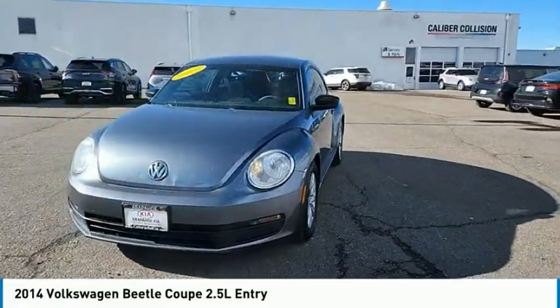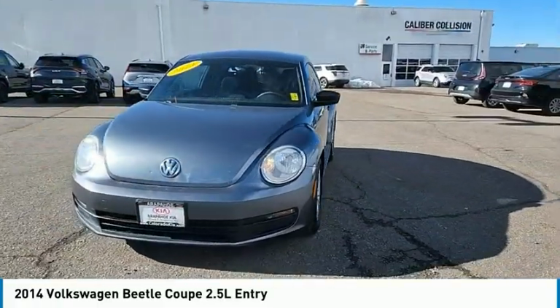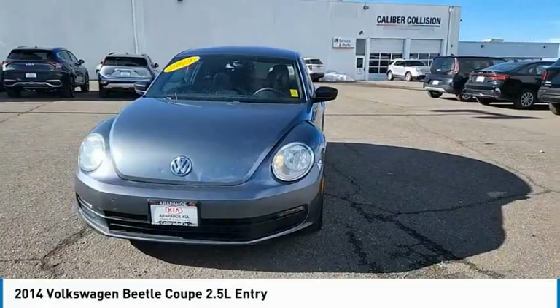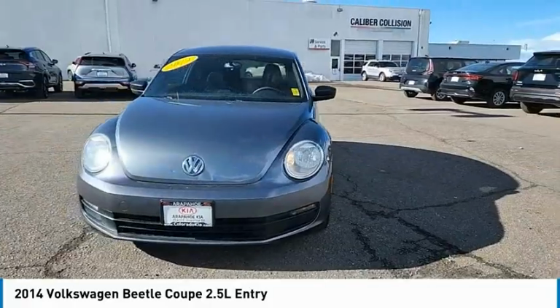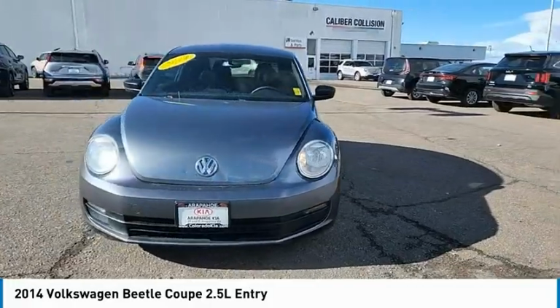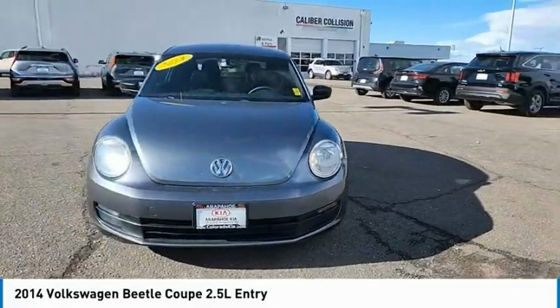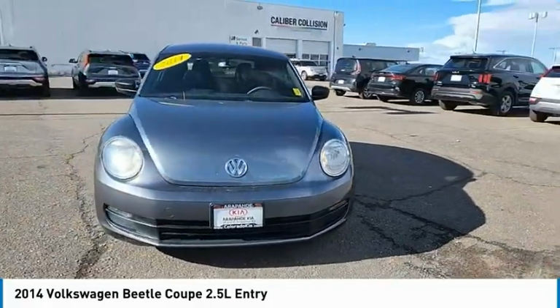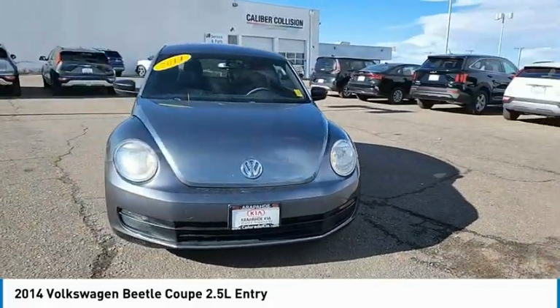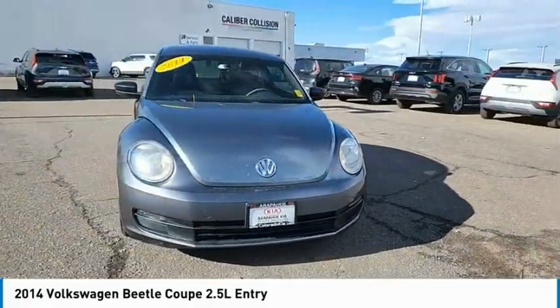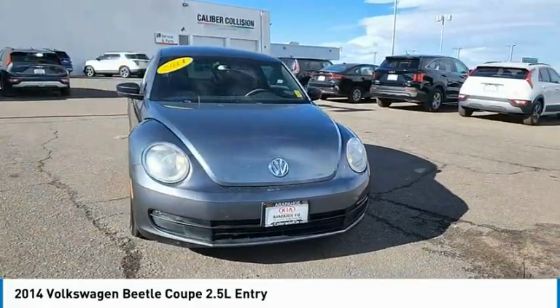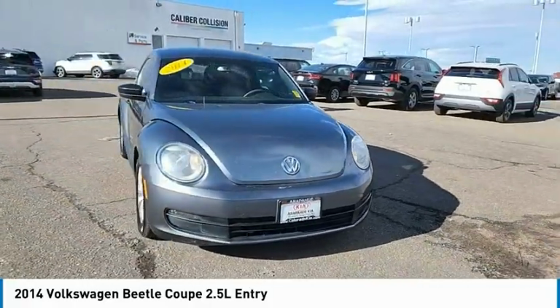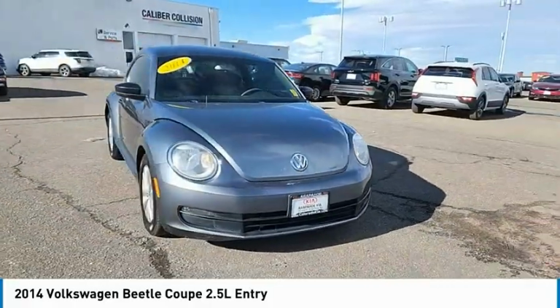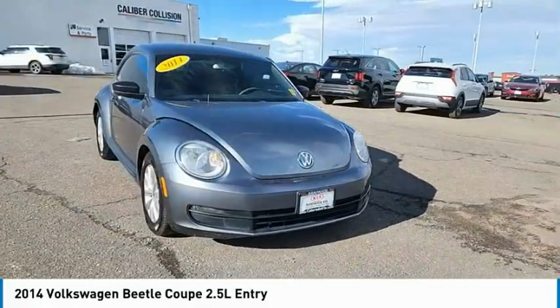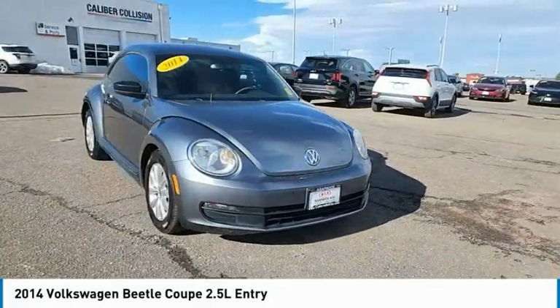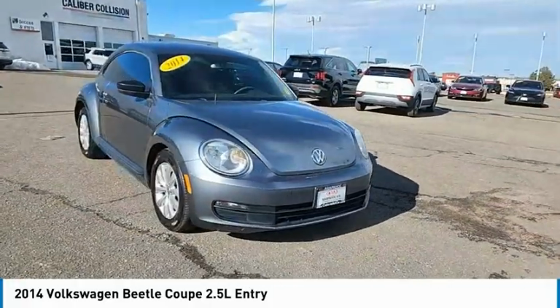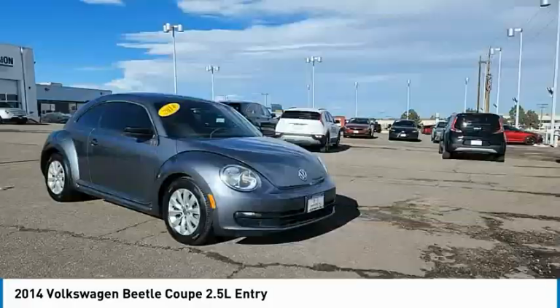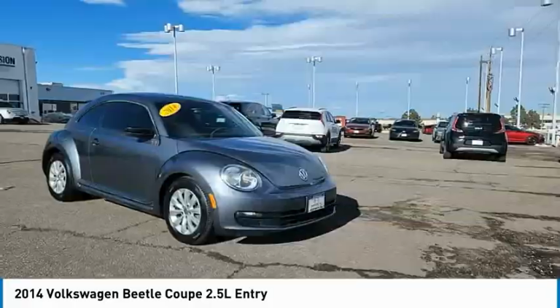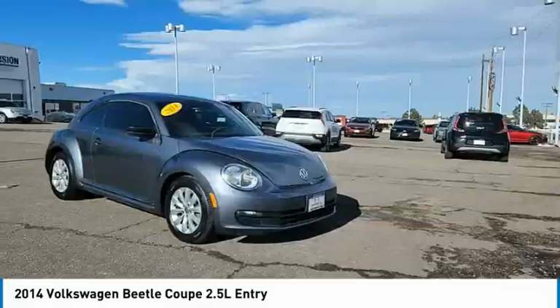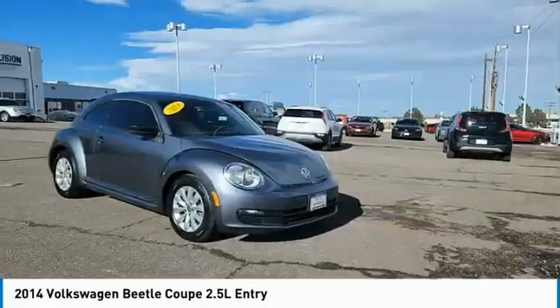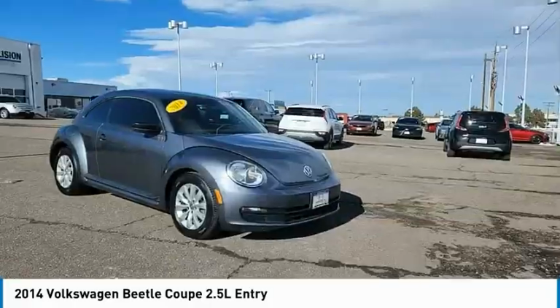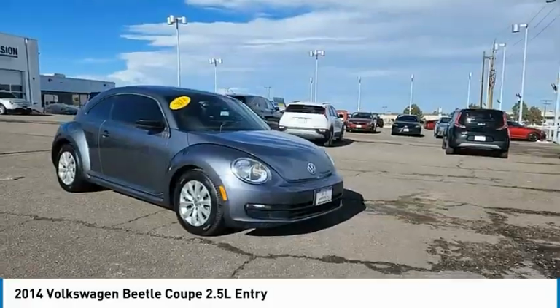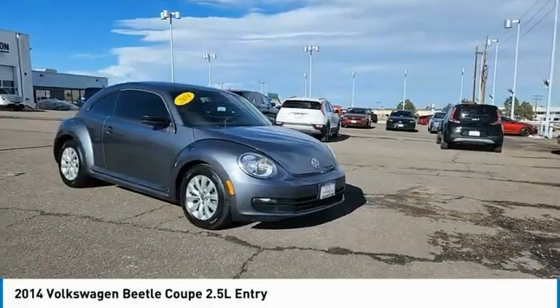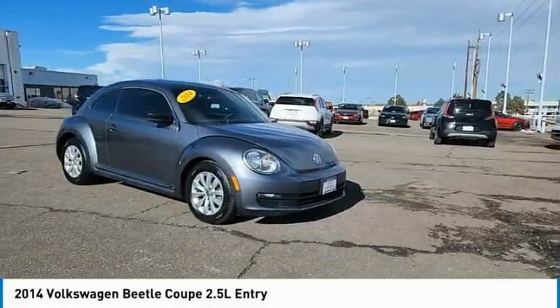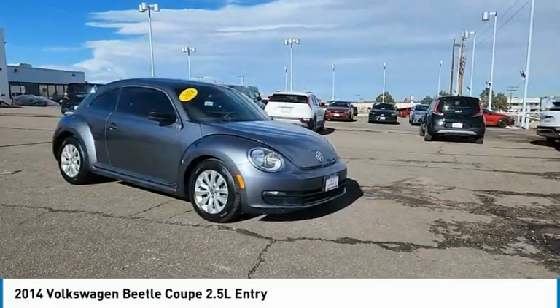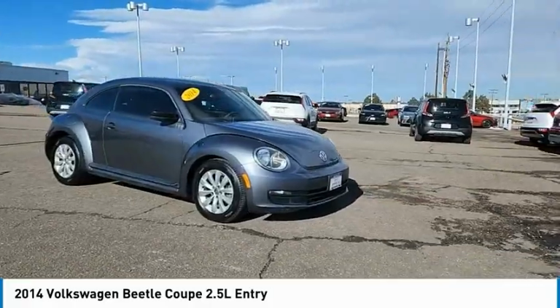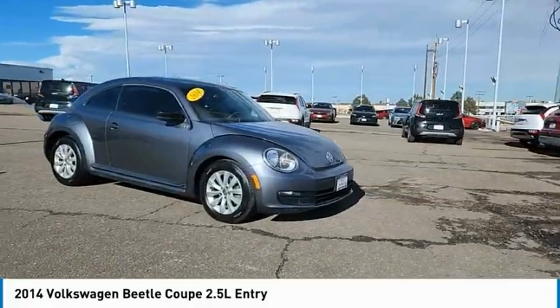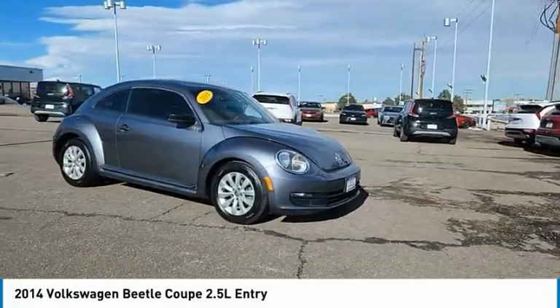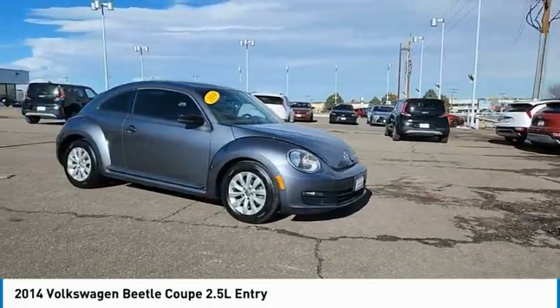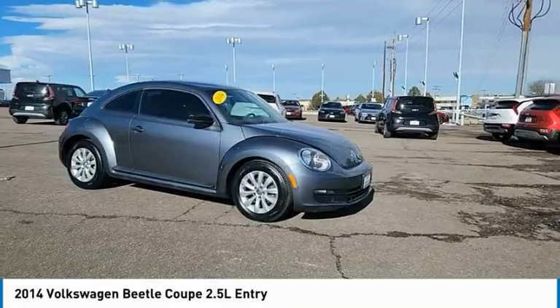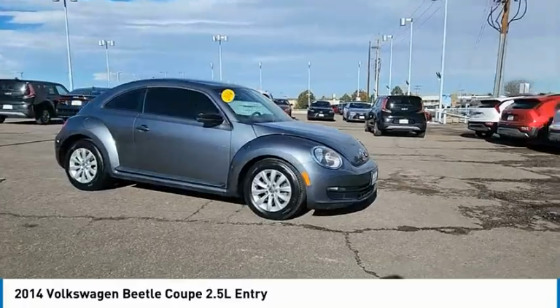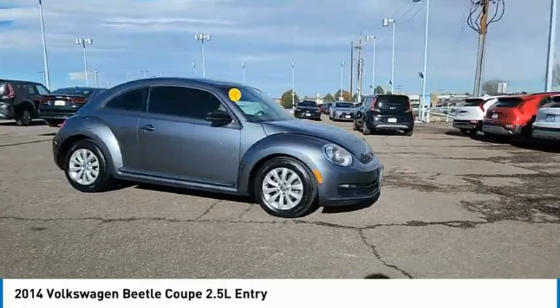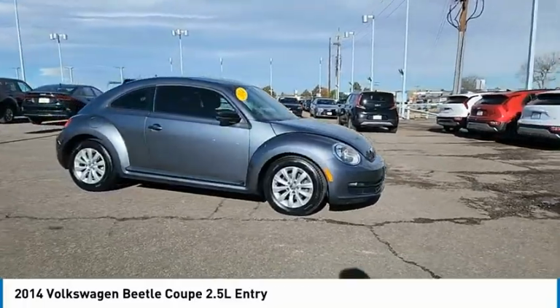The design of Volkswagen's Beetle captures the essence of the original bug. This vehicle has less than 110,000 miles.